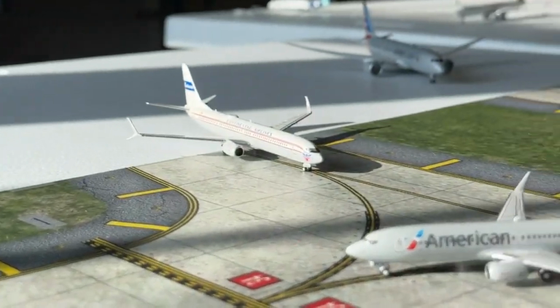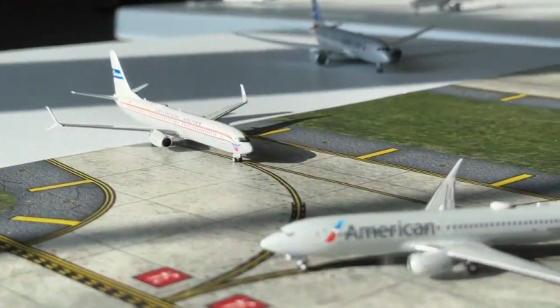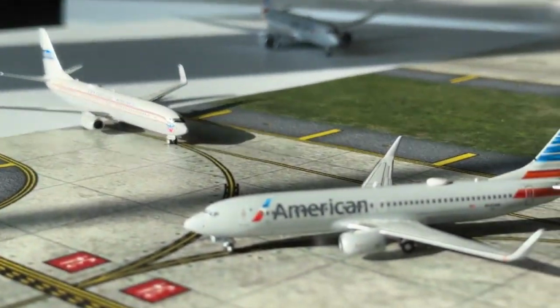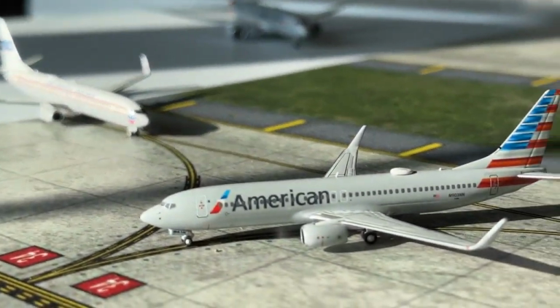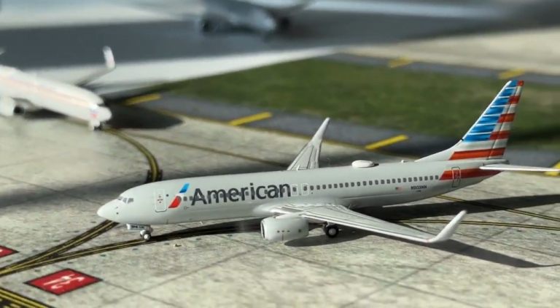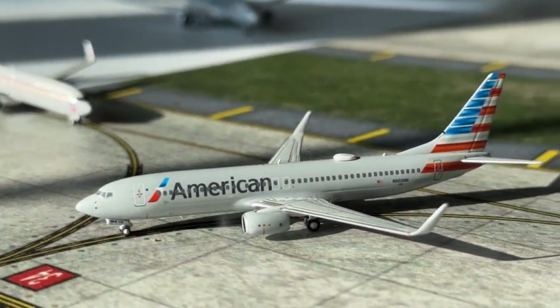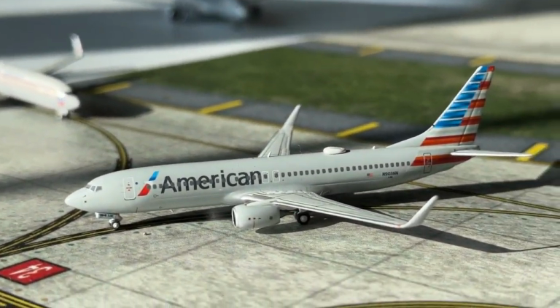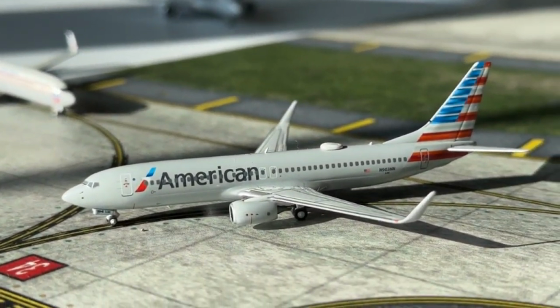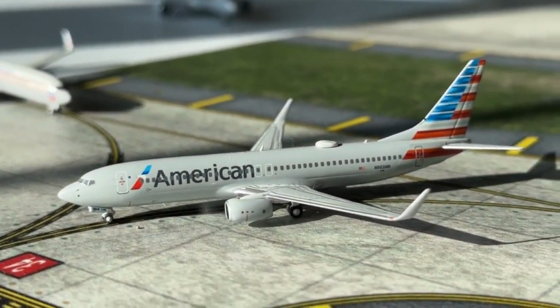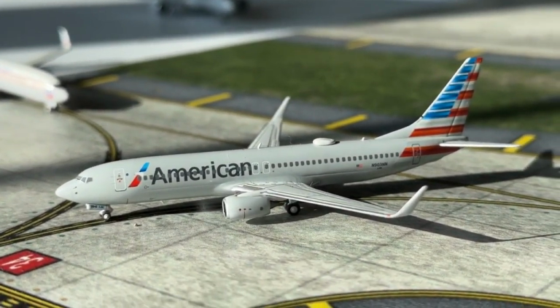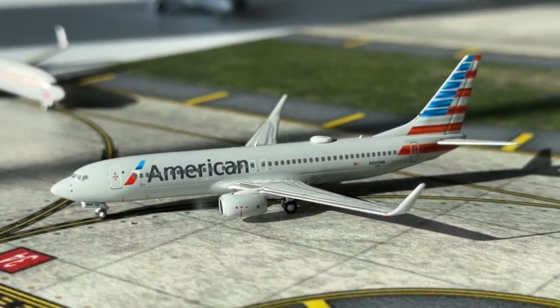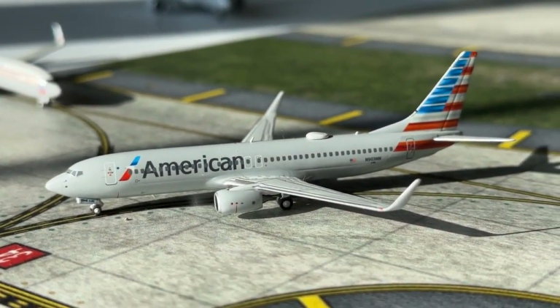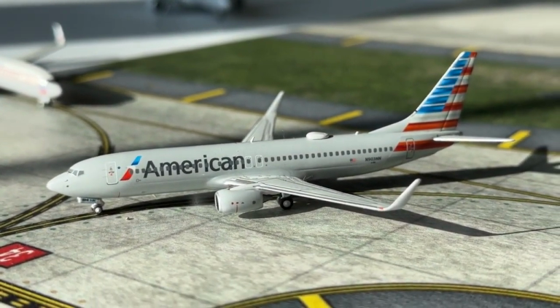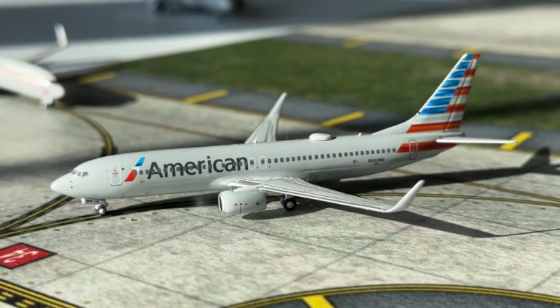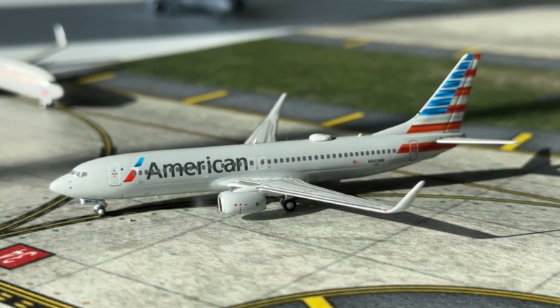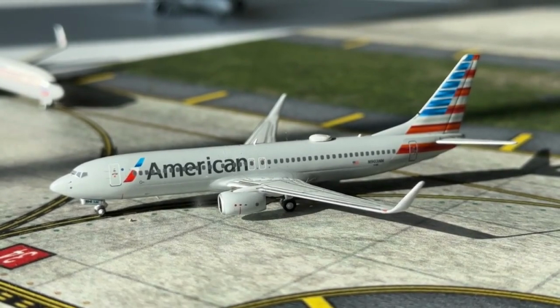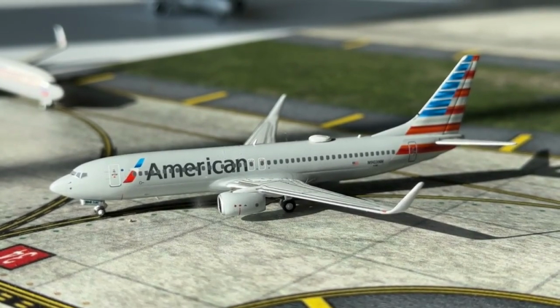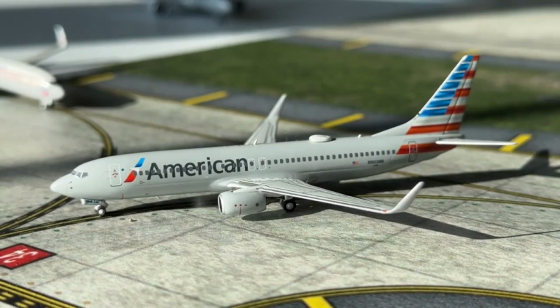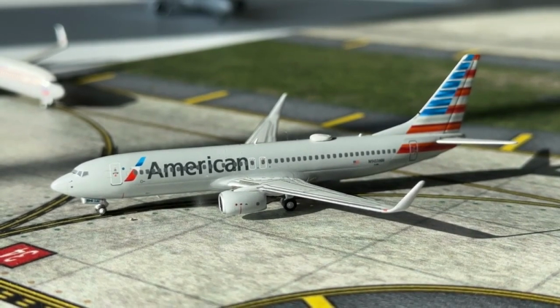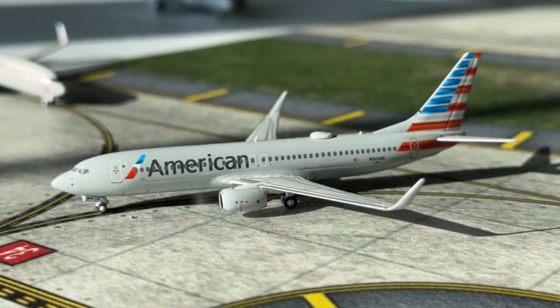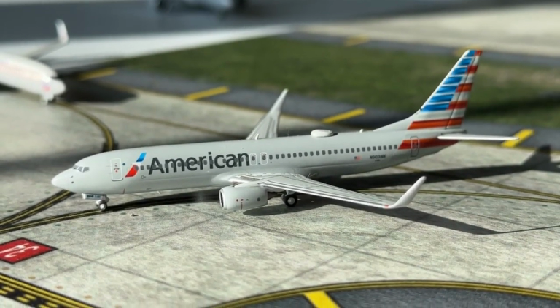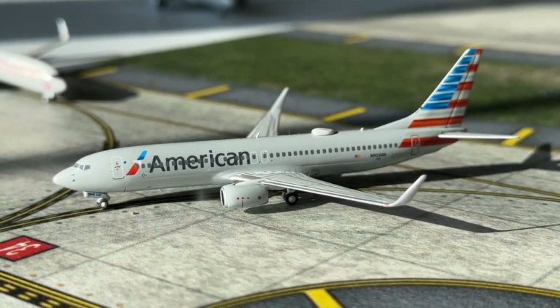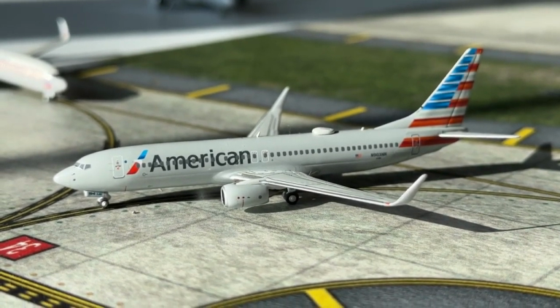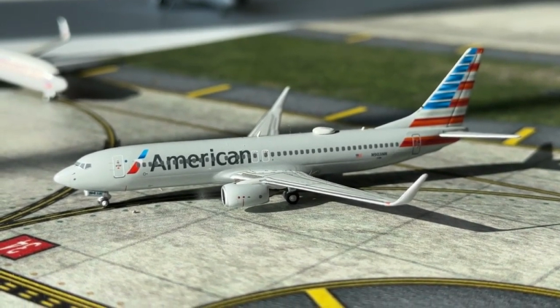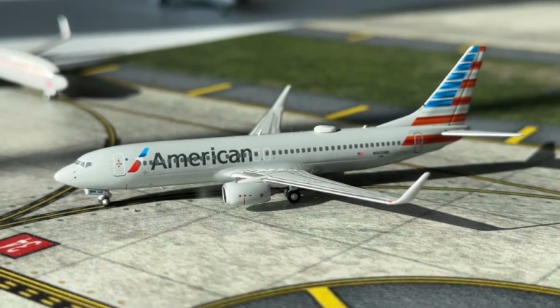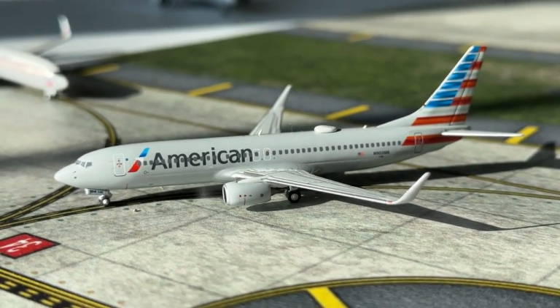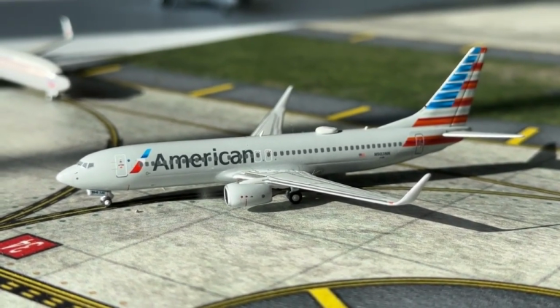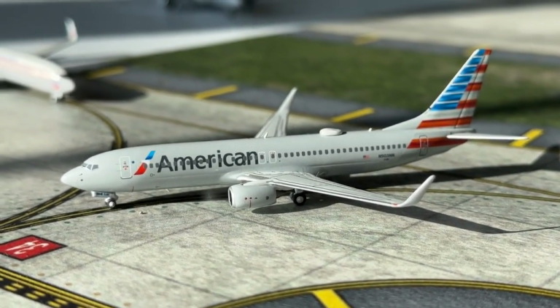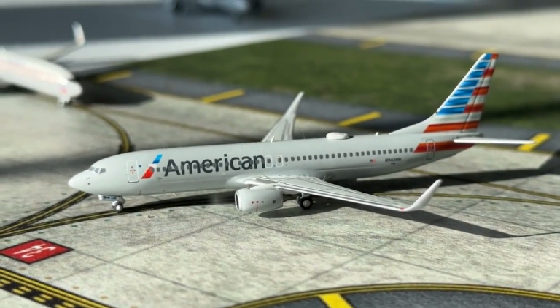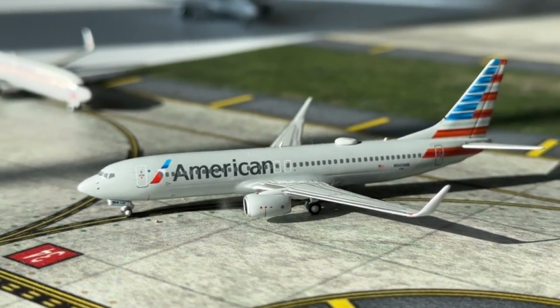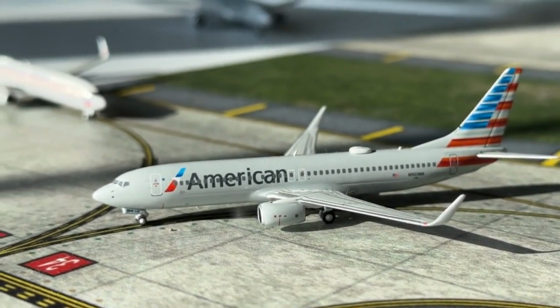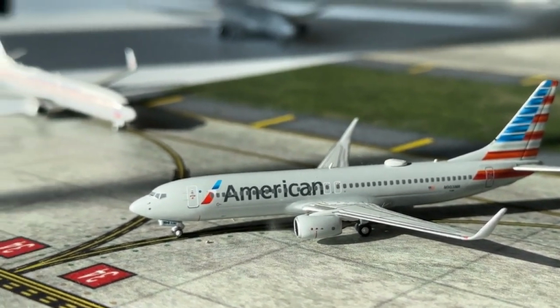Next up we have this American Airlines Boeing 737-800. This aircraft is currently heading over to Charlotte Douglas International Airport after coming in earlier today from Portland.